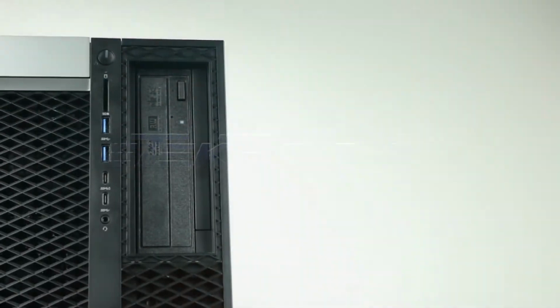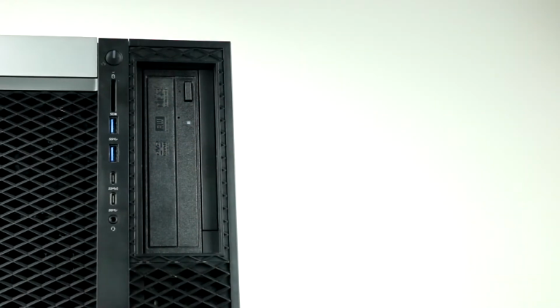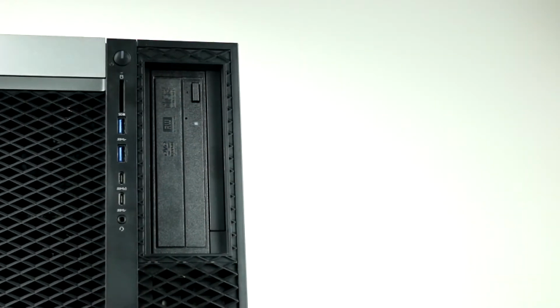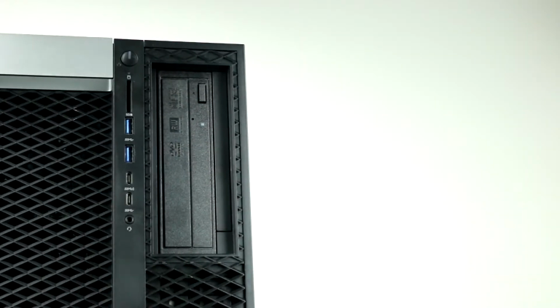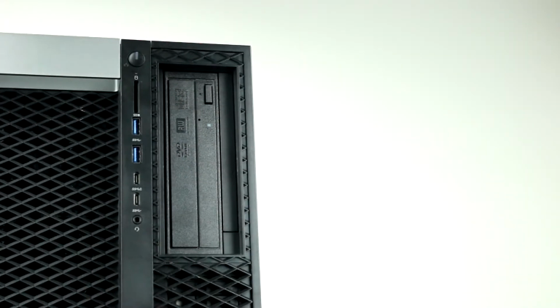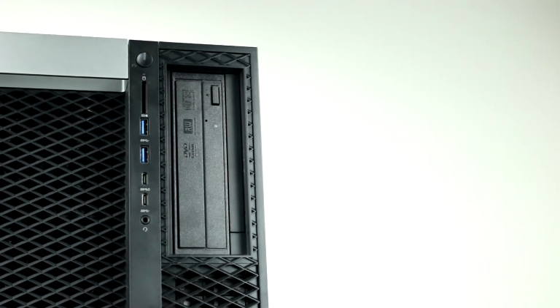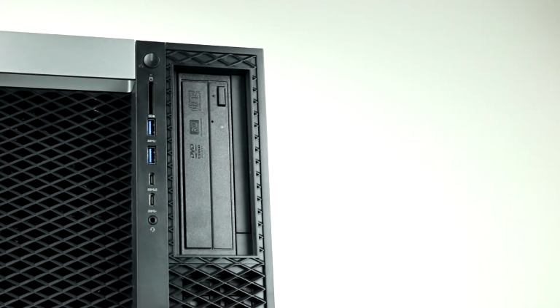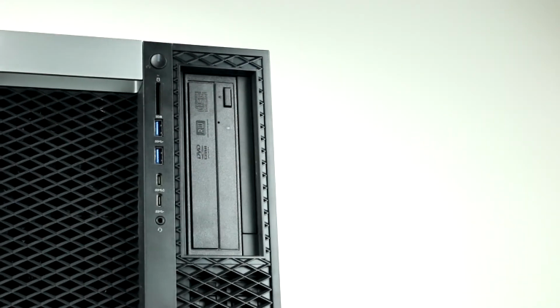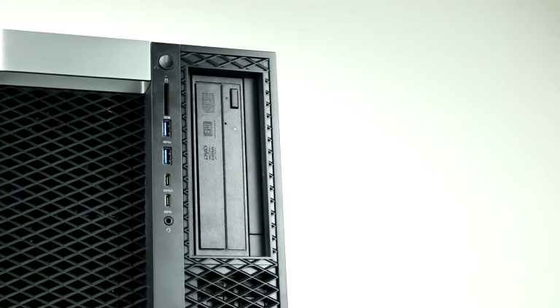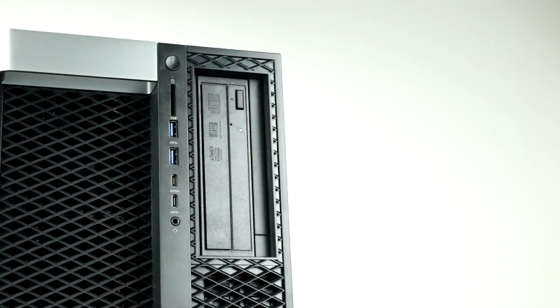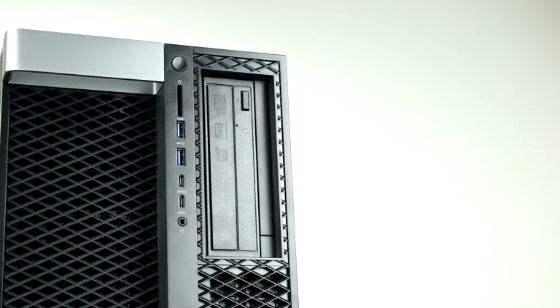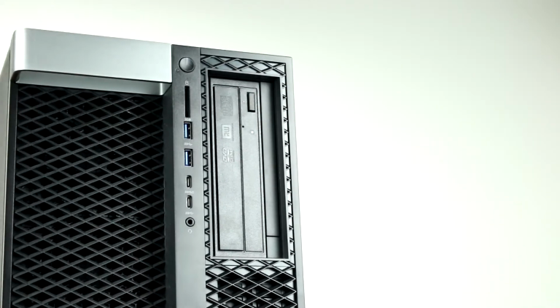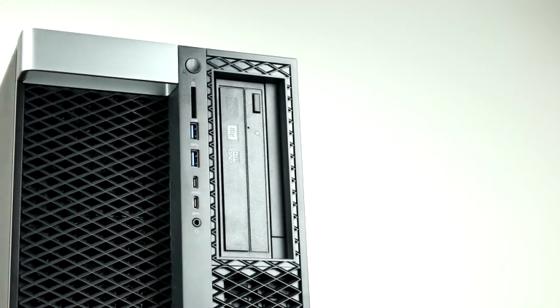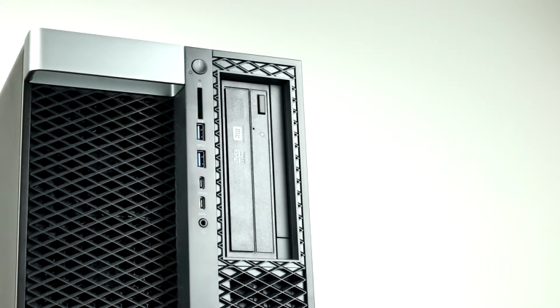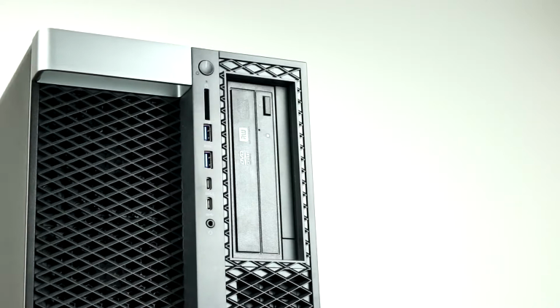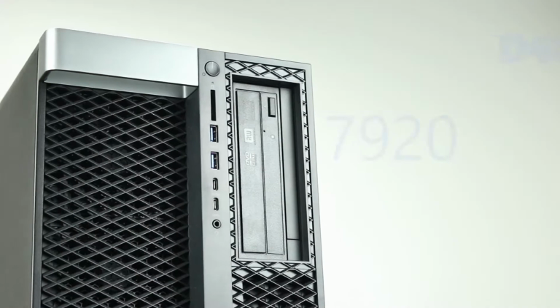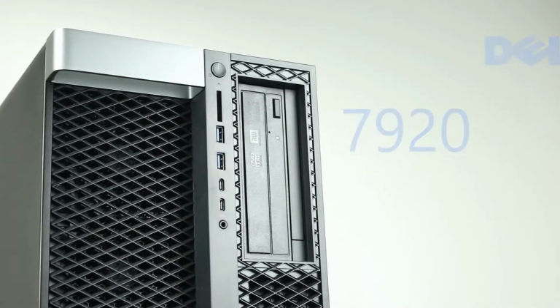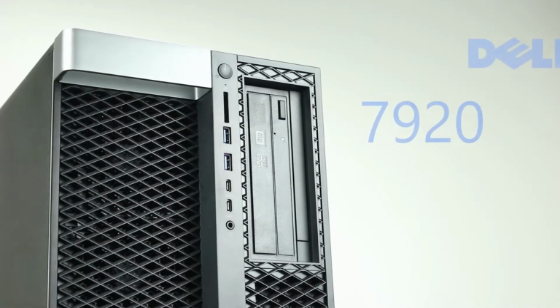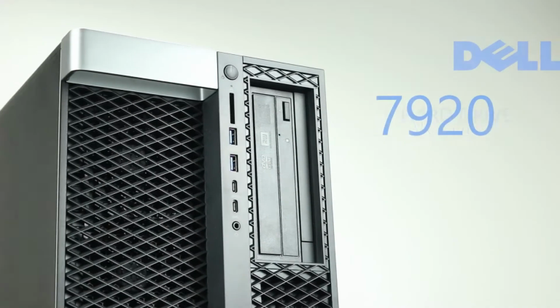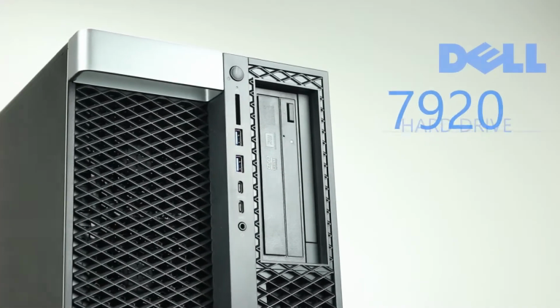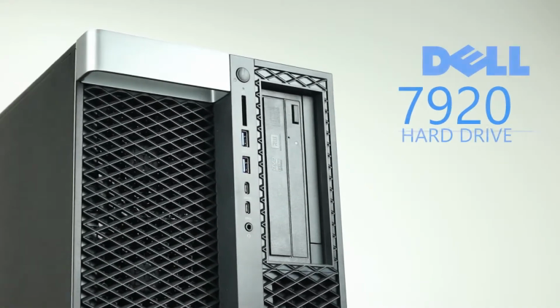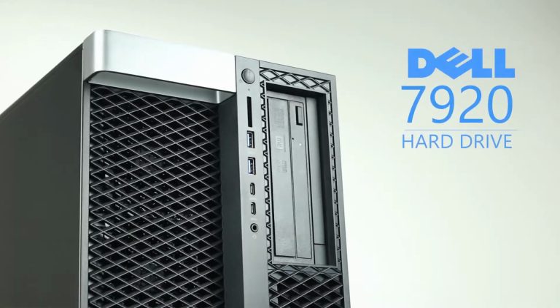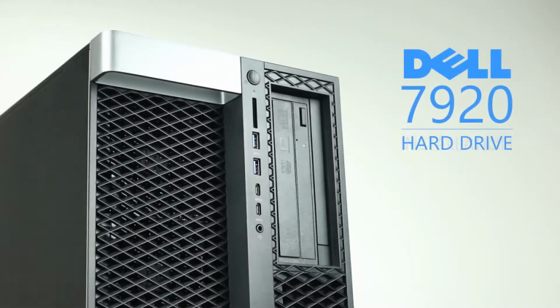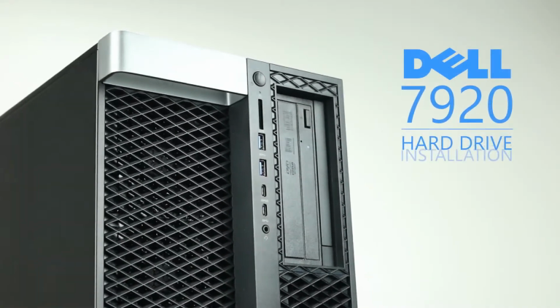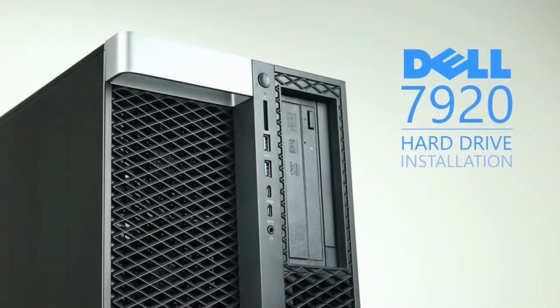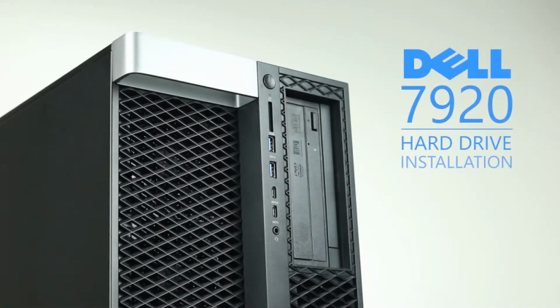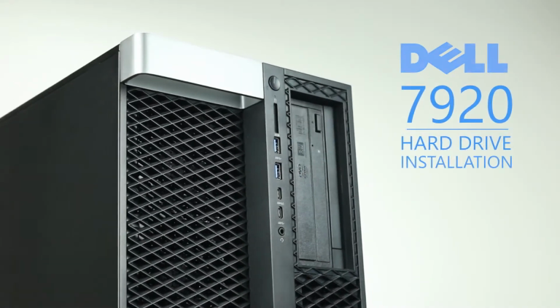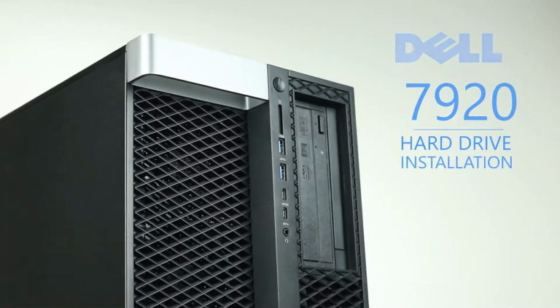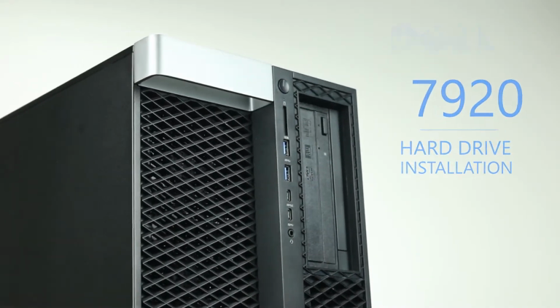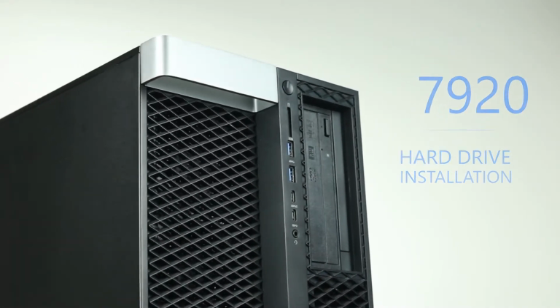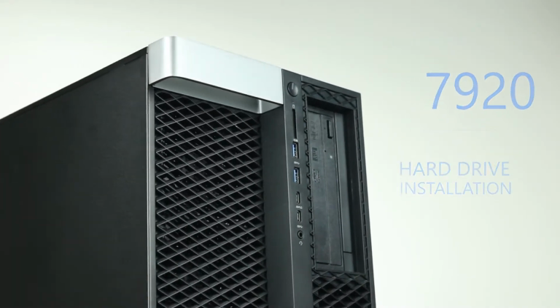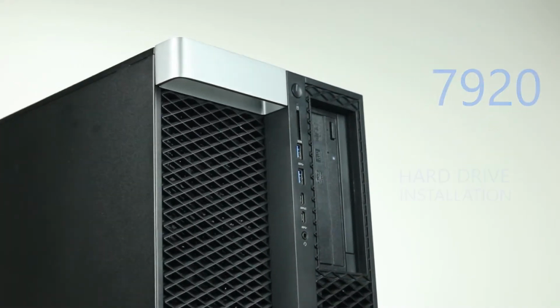Hello, and welcome to TechBoost TV. Today, I'm going to show you how to install hard drives and solid-state drives into a Dell 7920 workstation.